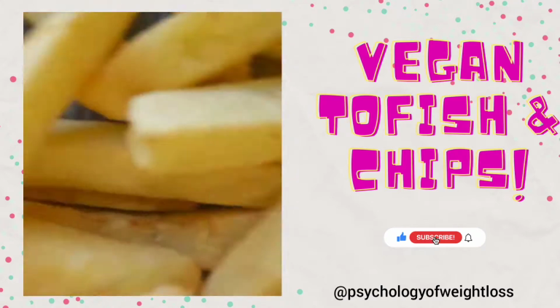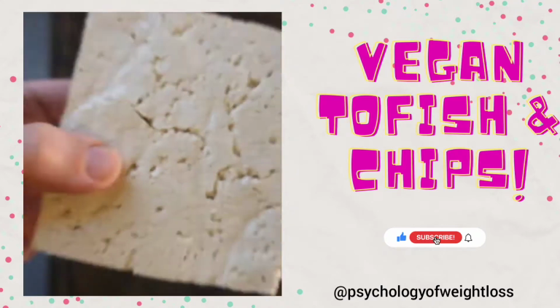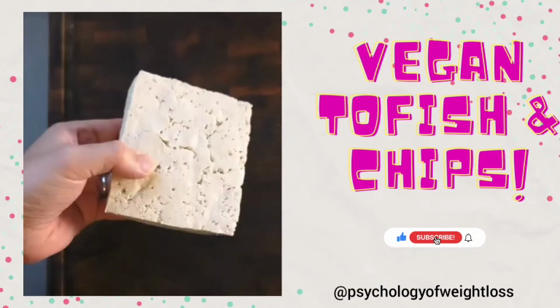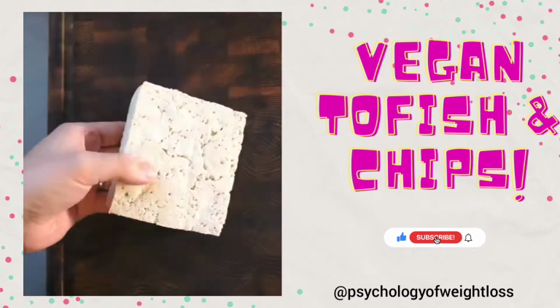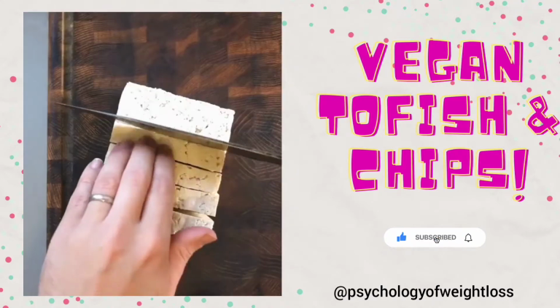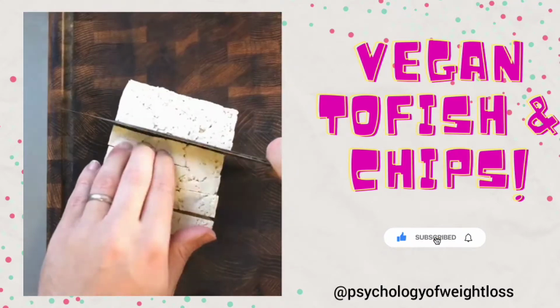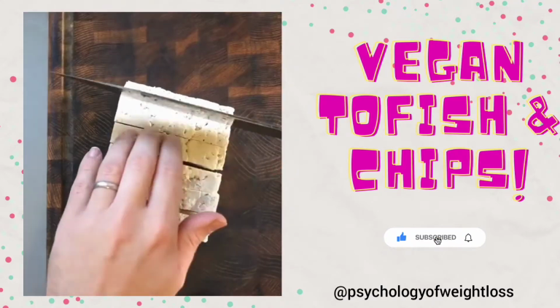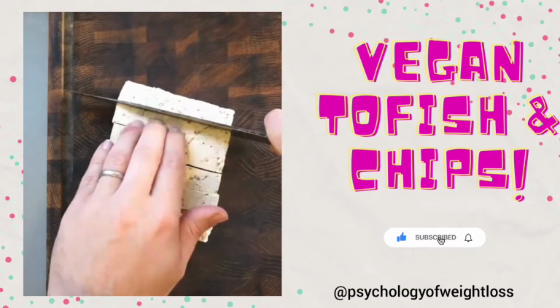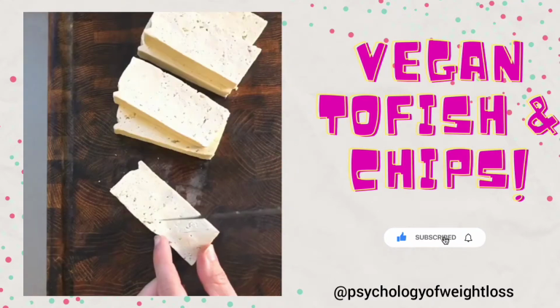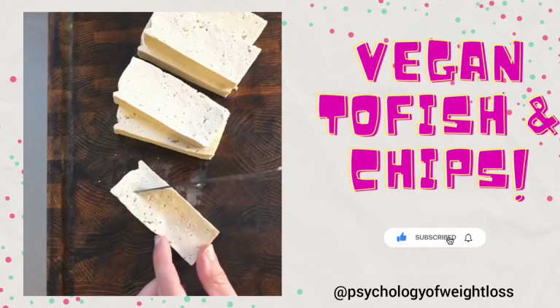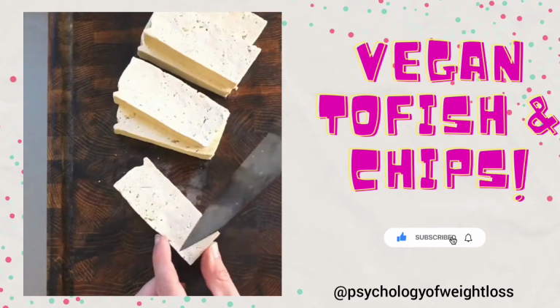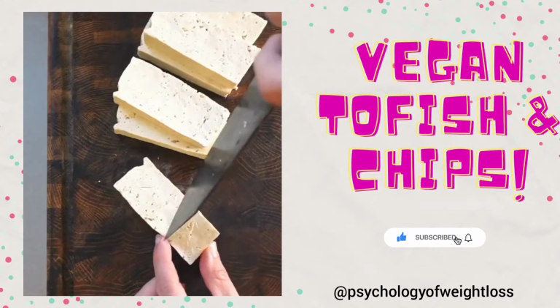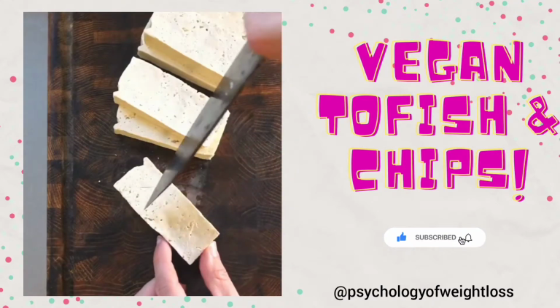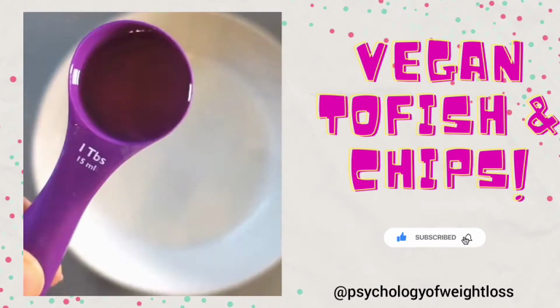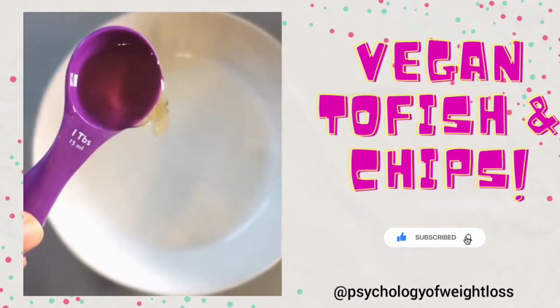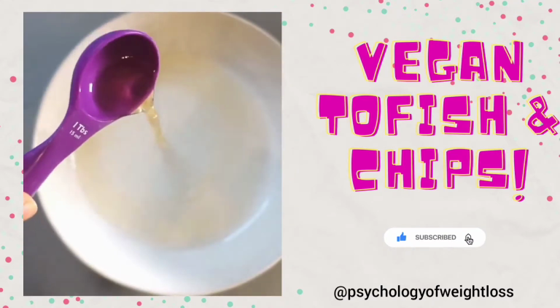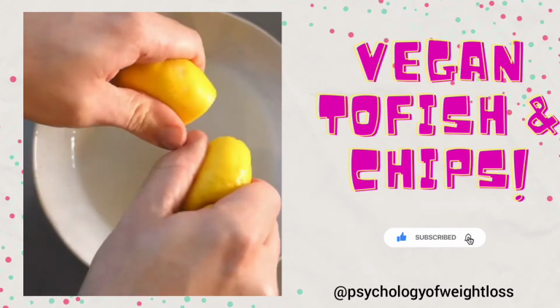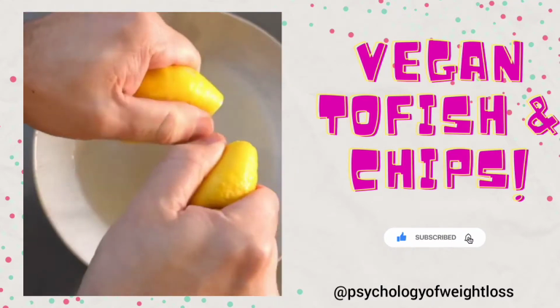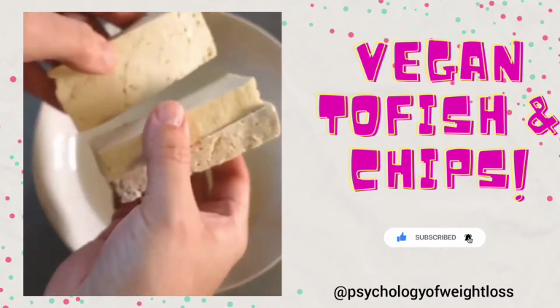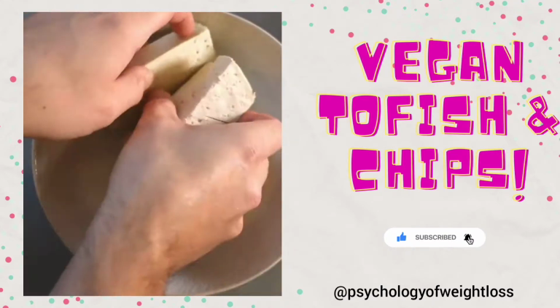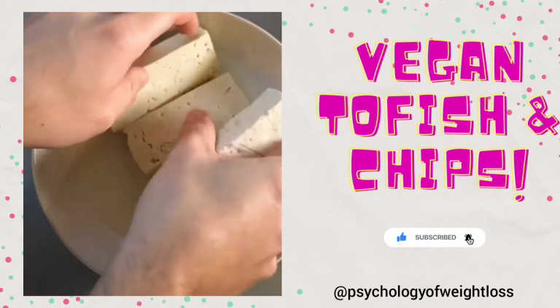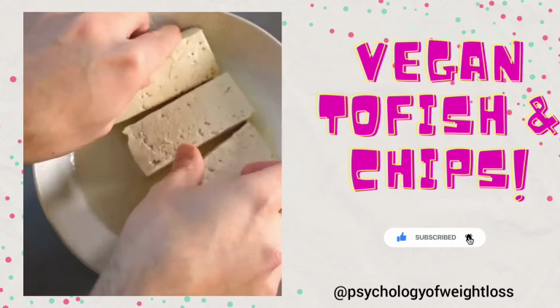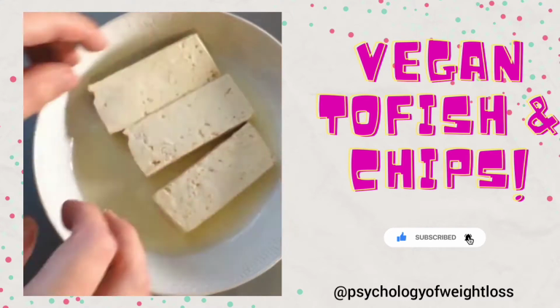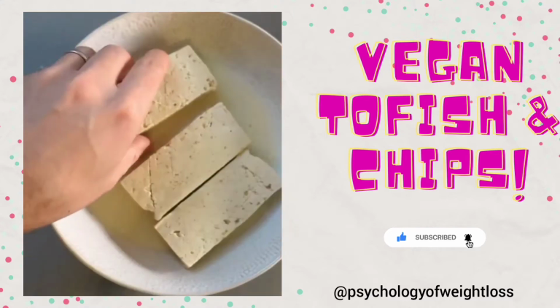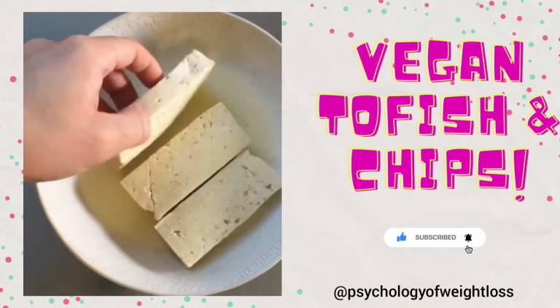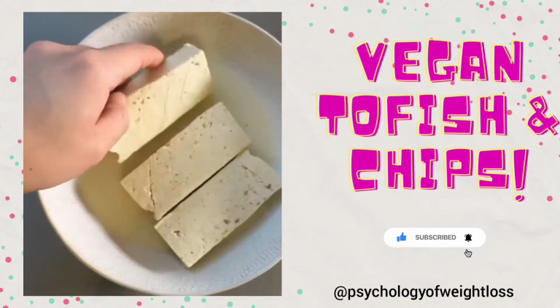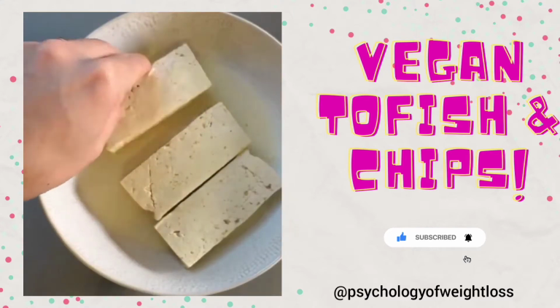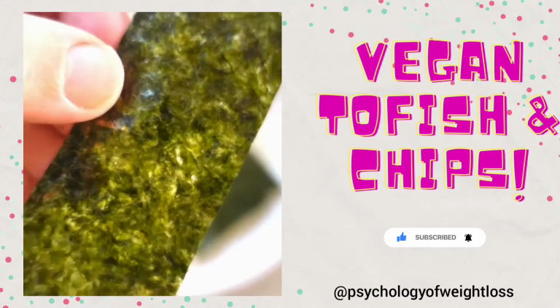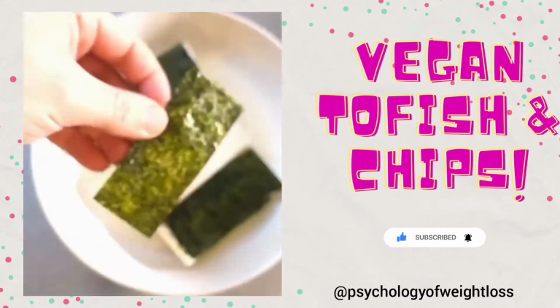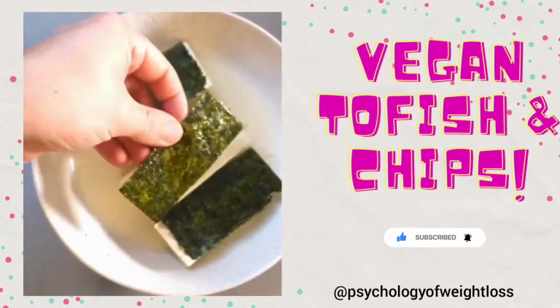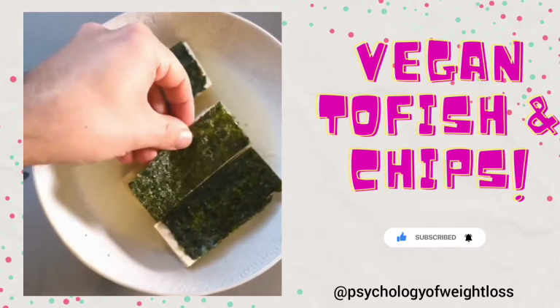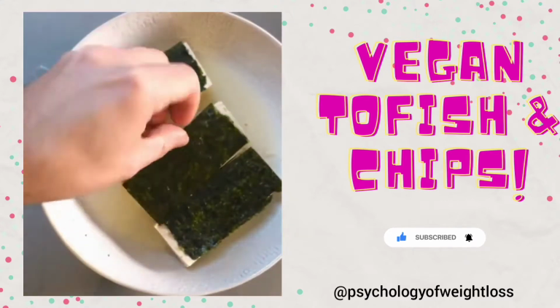Slice and score your tofu, then add it to a bowl of caper brine and lemon juice so that it marinades. Top with nori sheets.